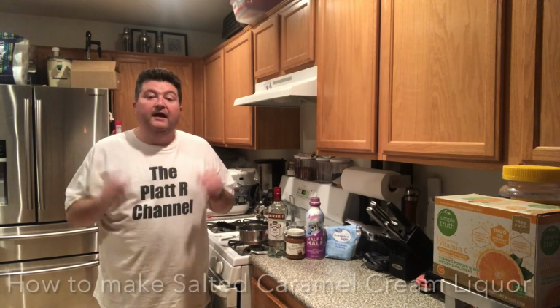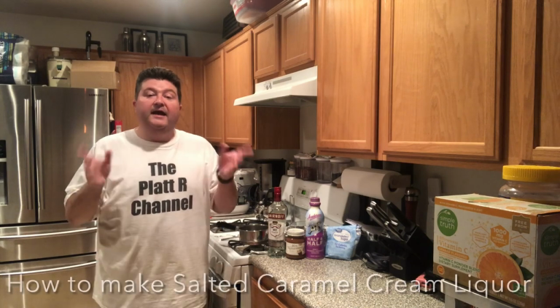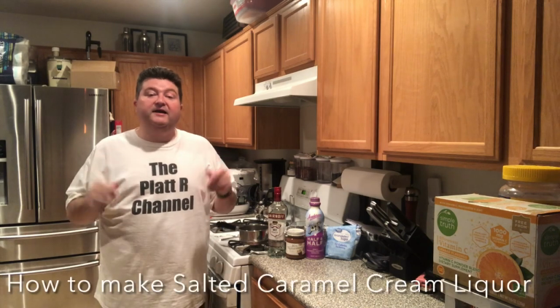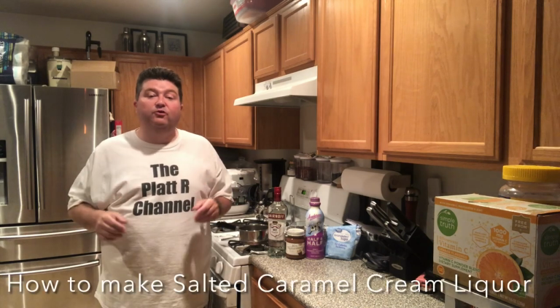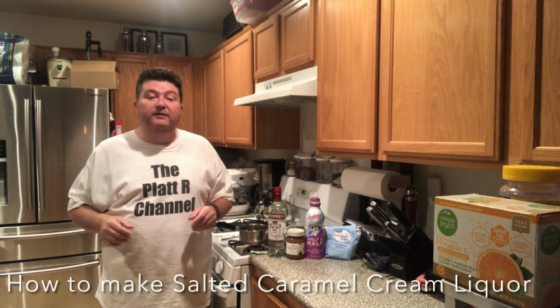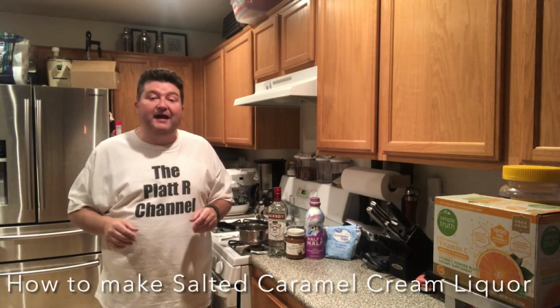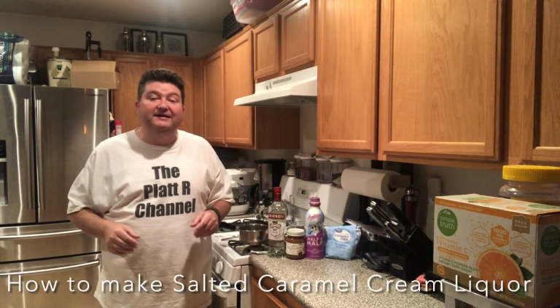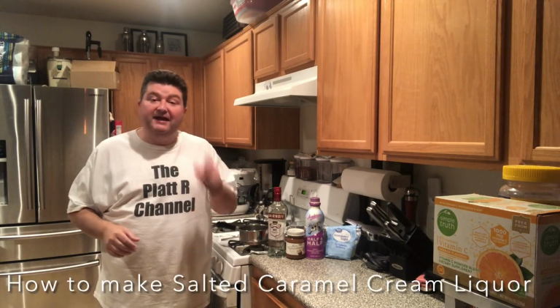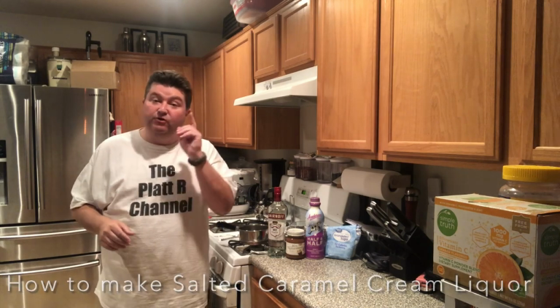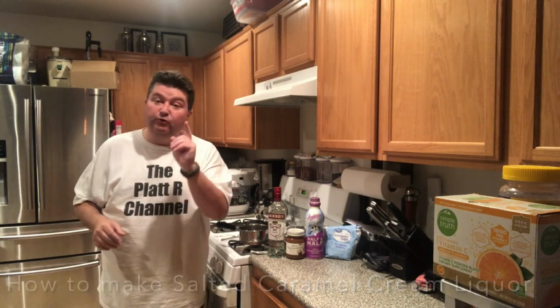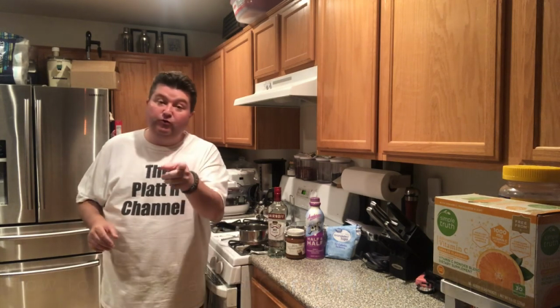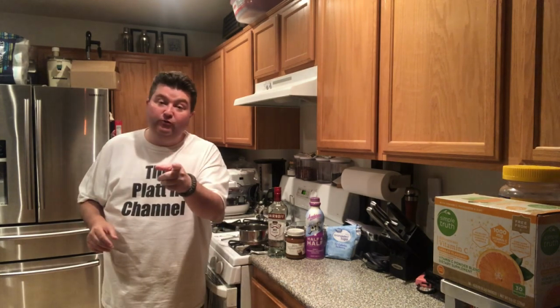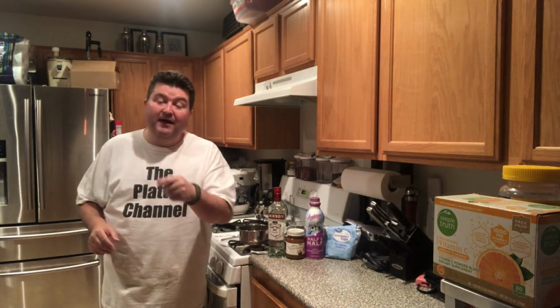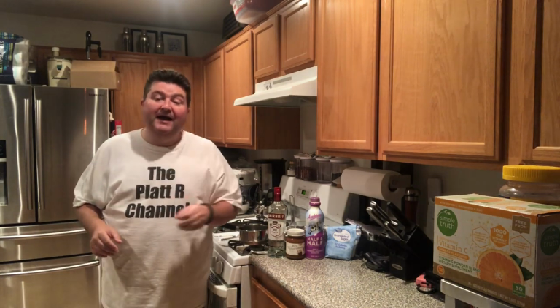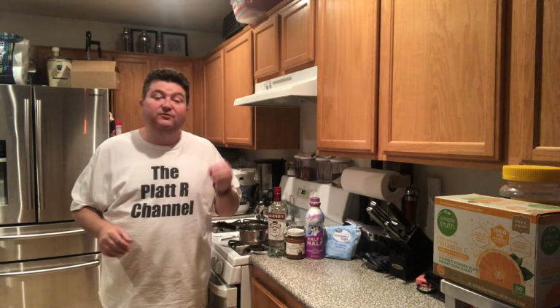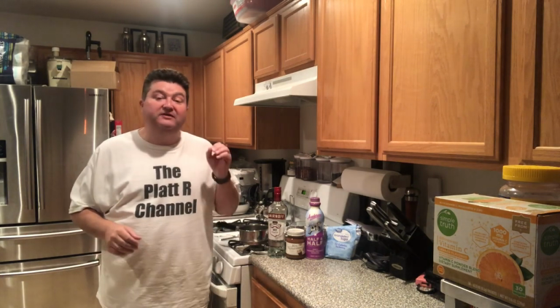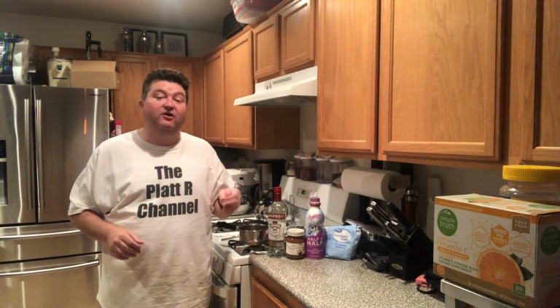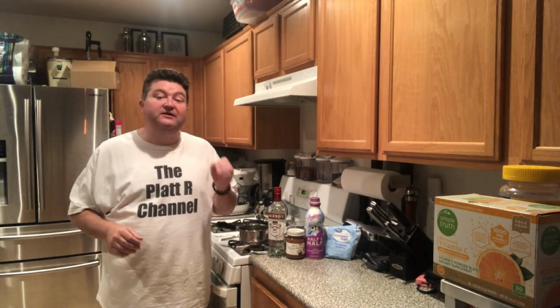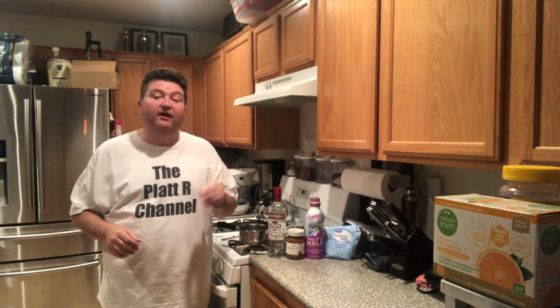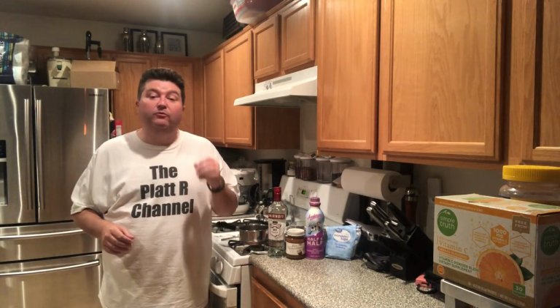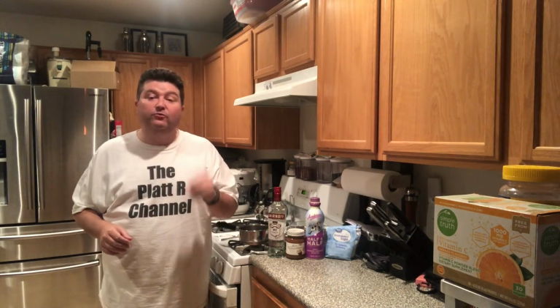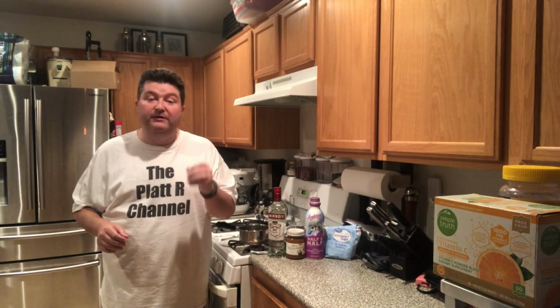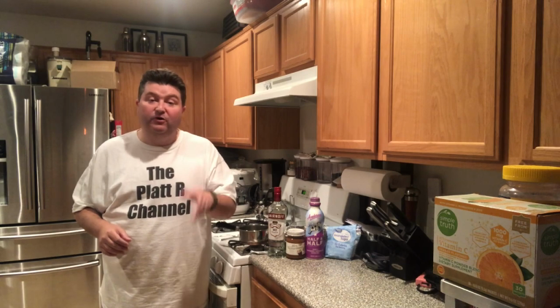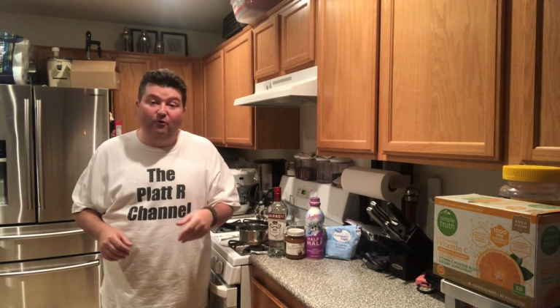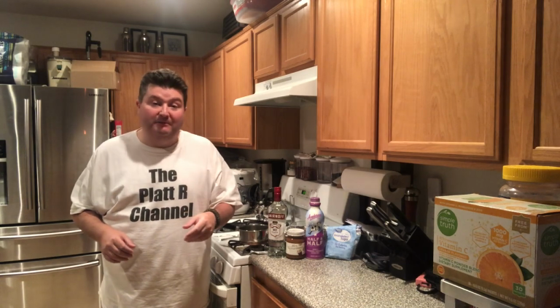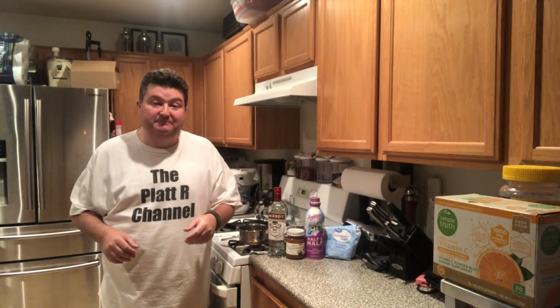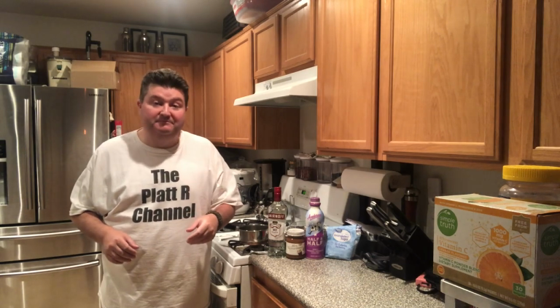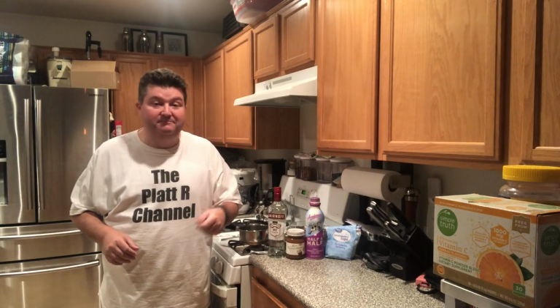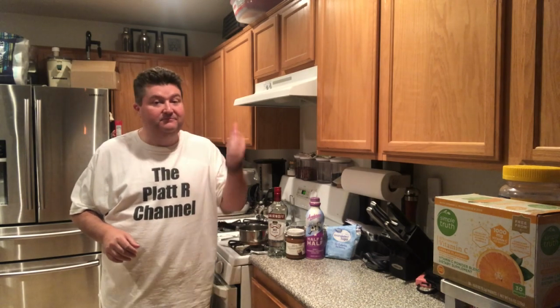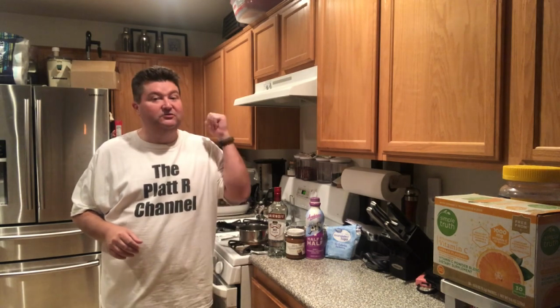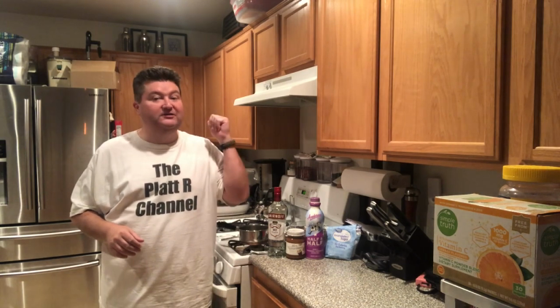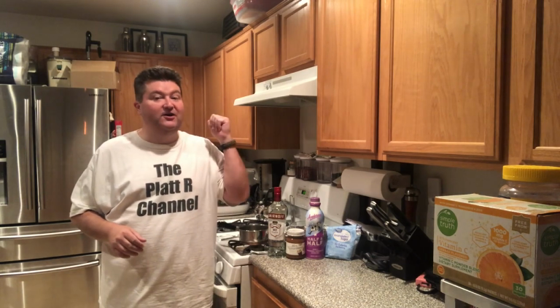Hey gang, it's your buddy Platt and today I show you how to make salted caramel cream liqueur. So let's go!